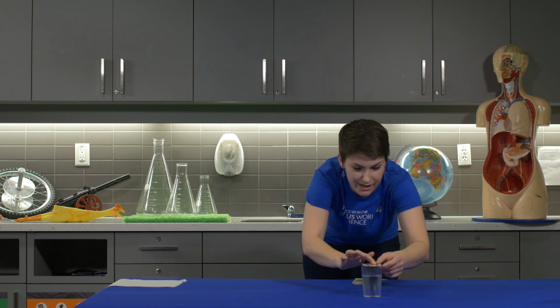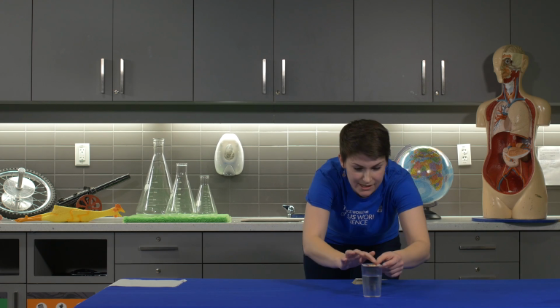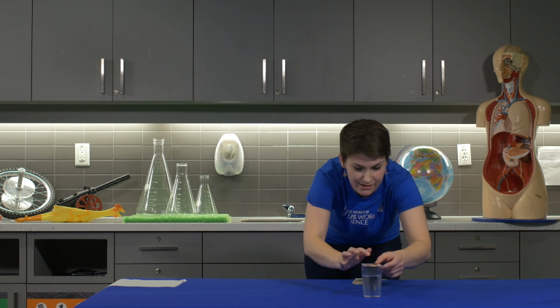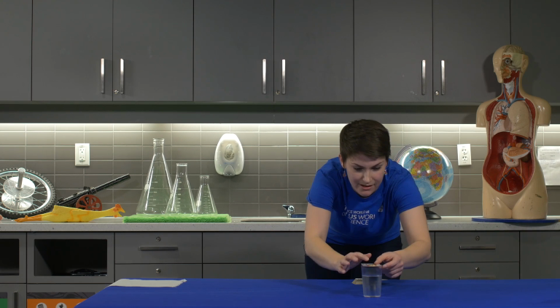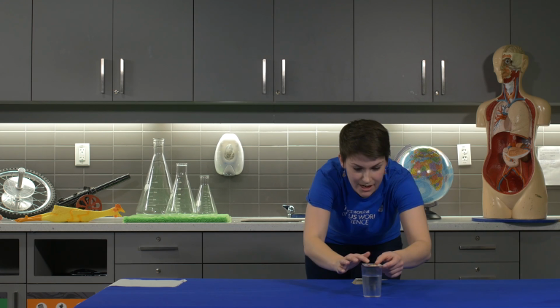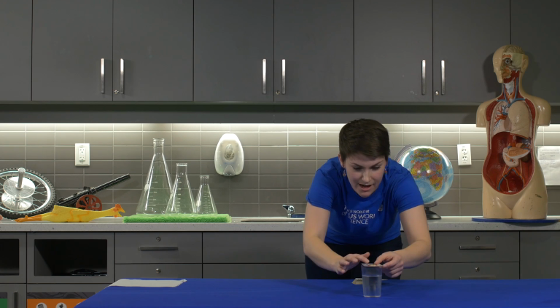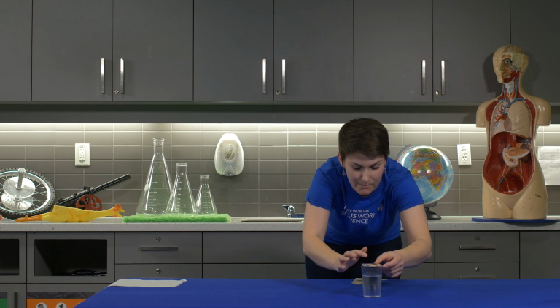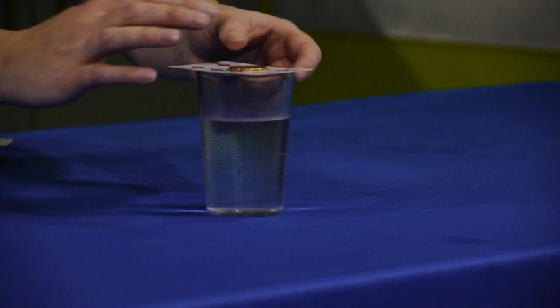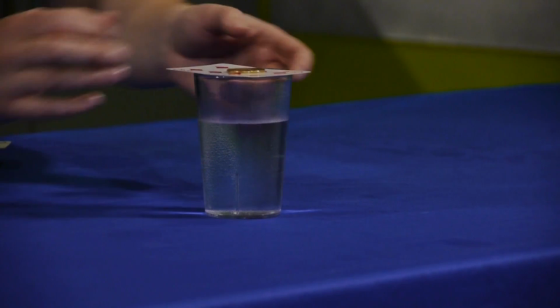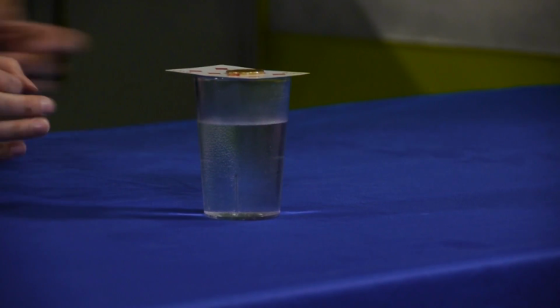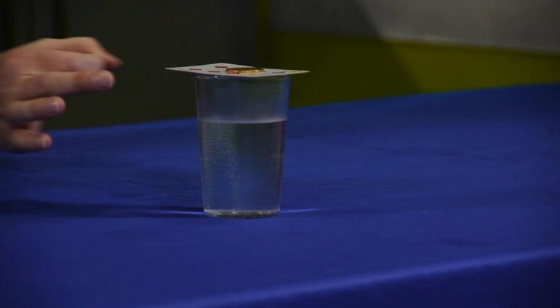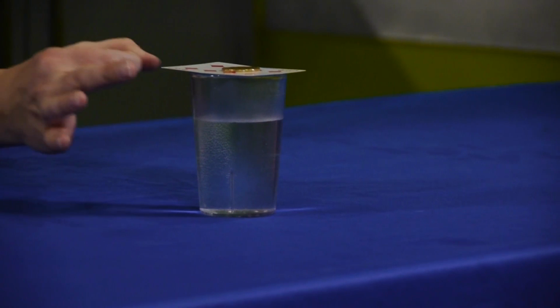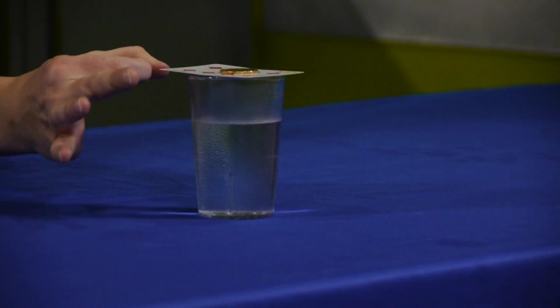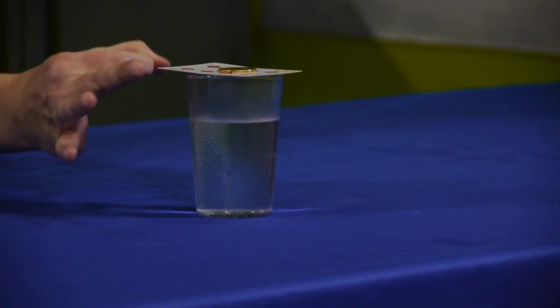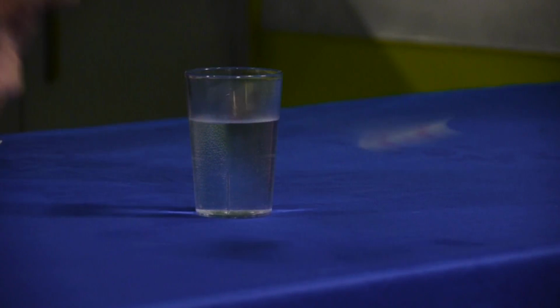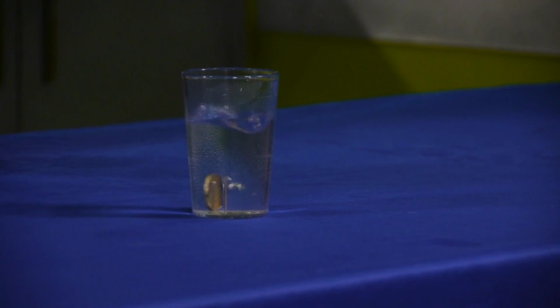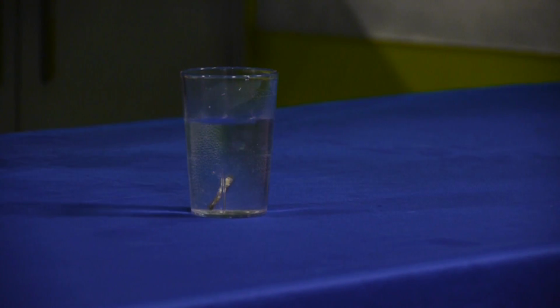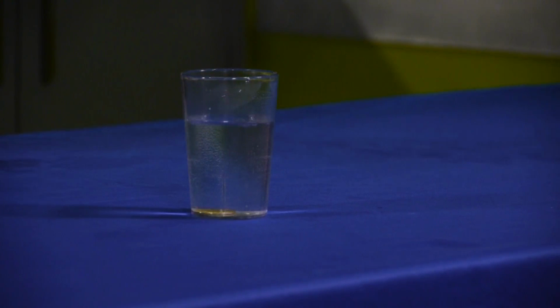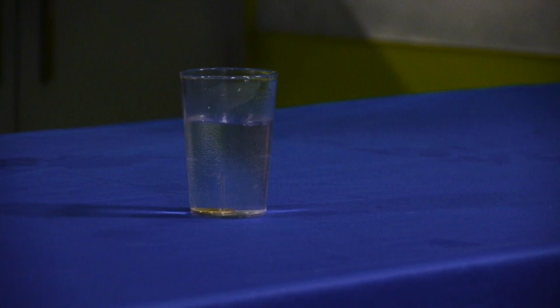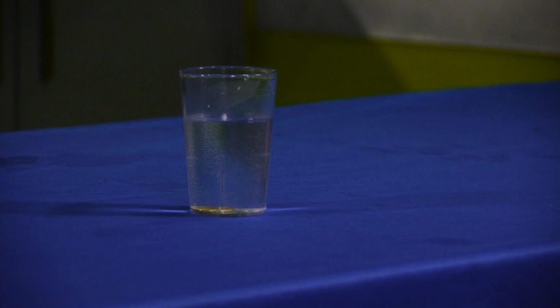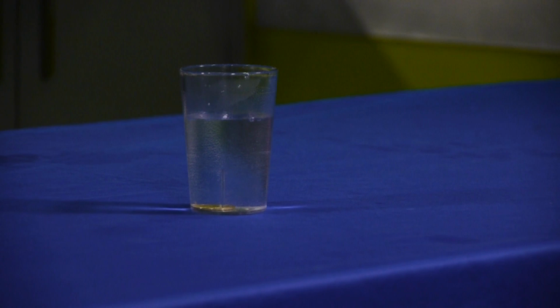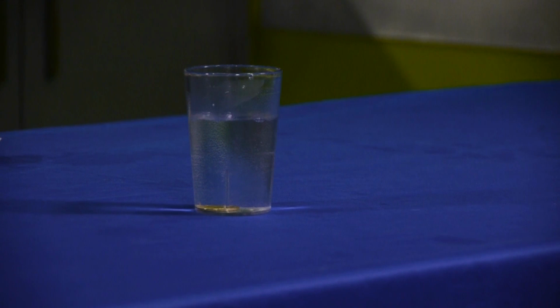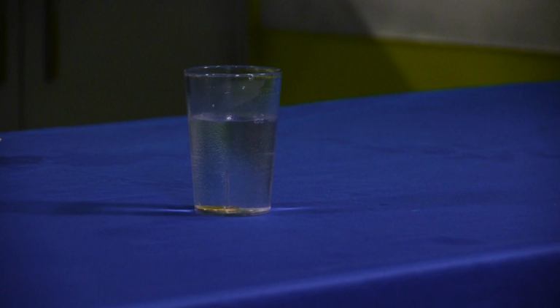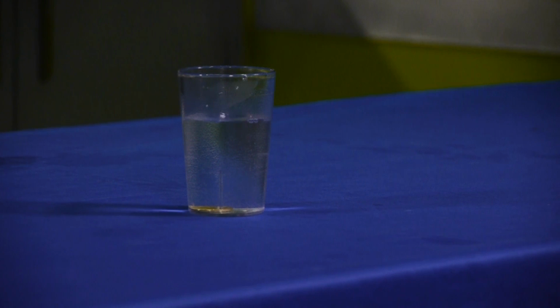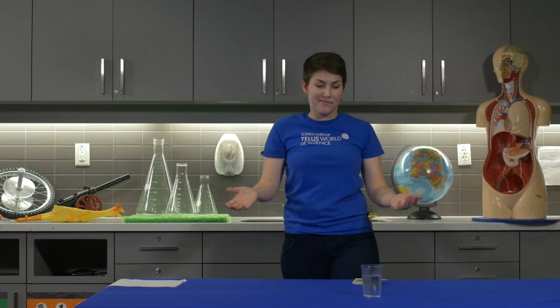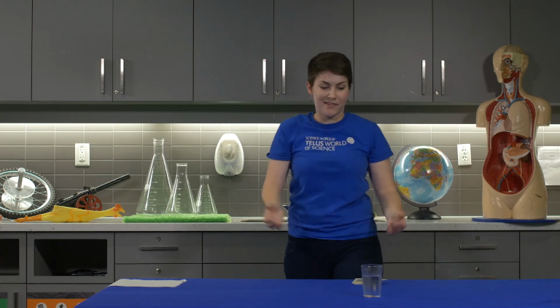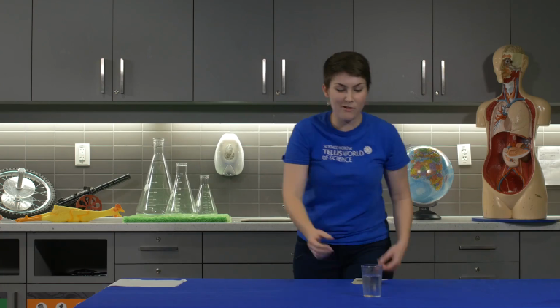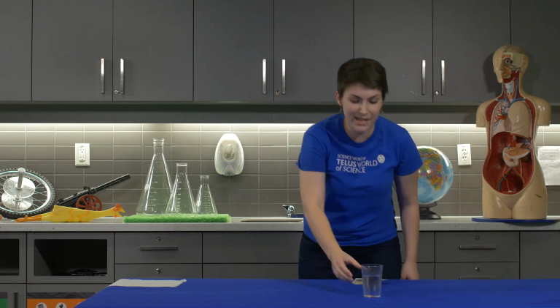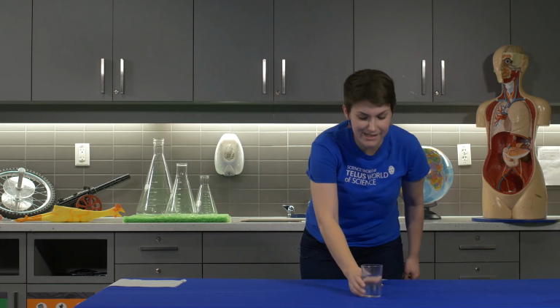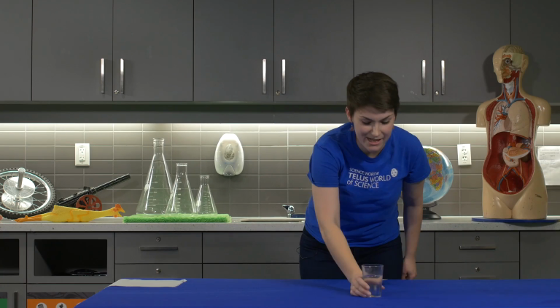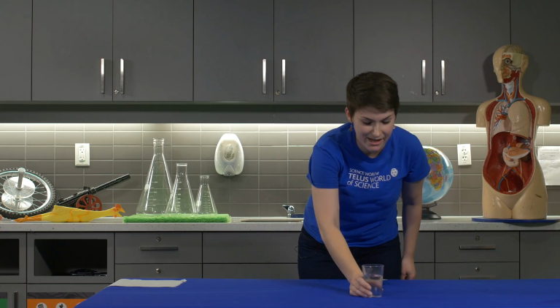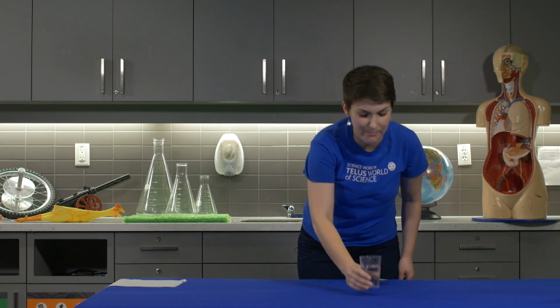Alright, line it up — and there we go! Coin inside the cup.